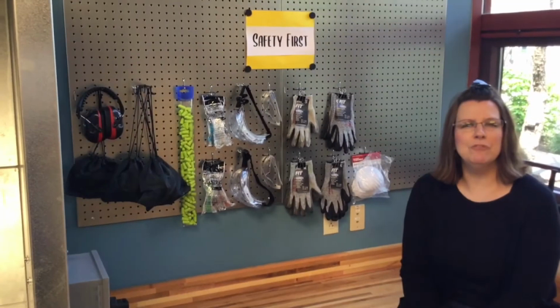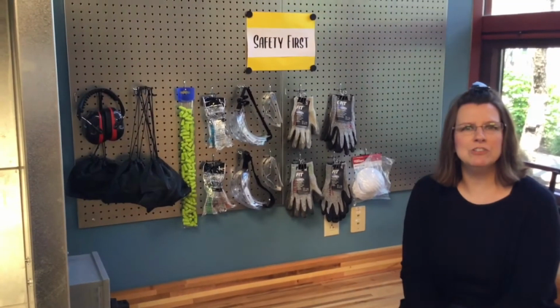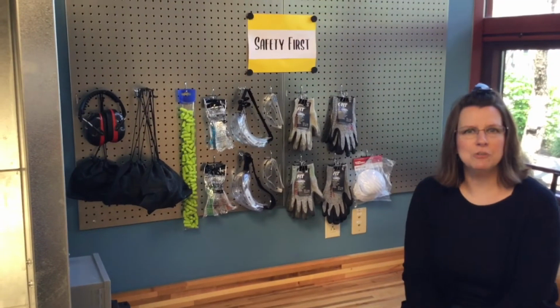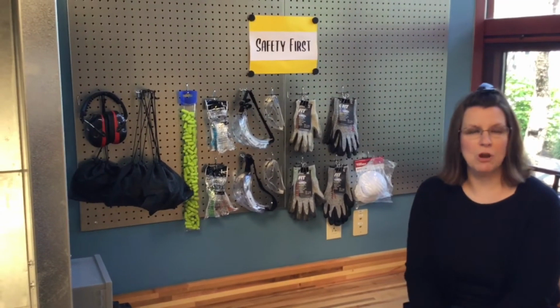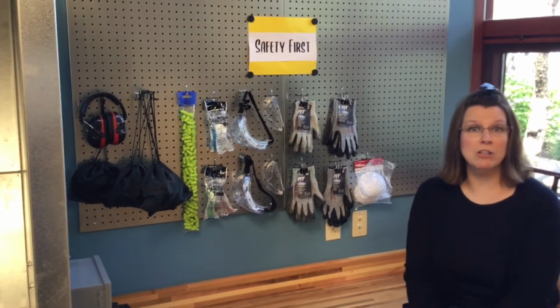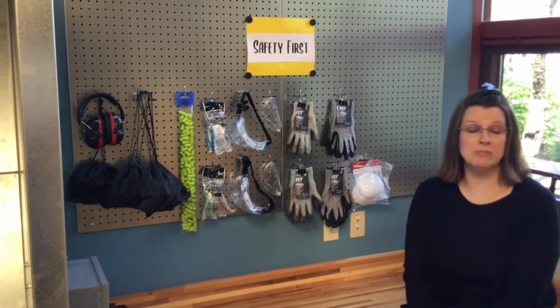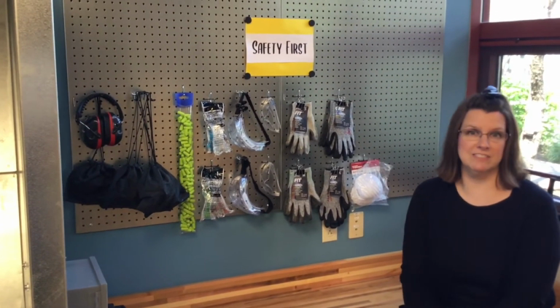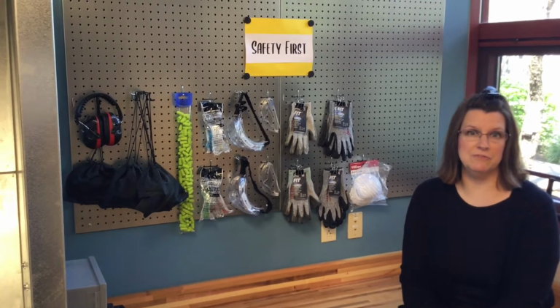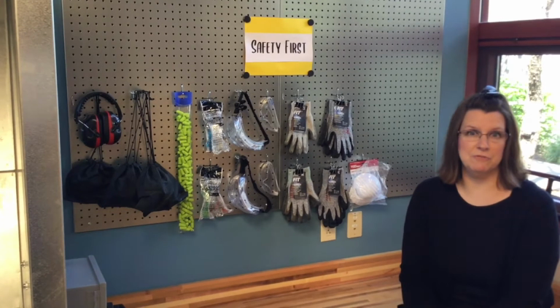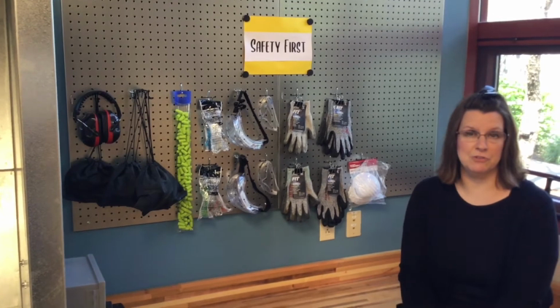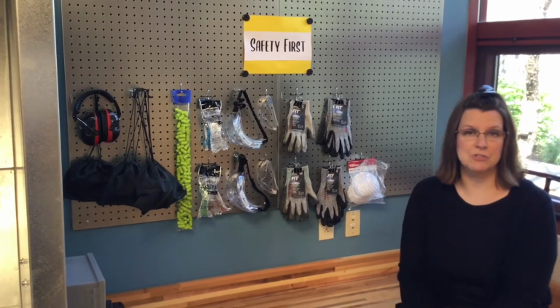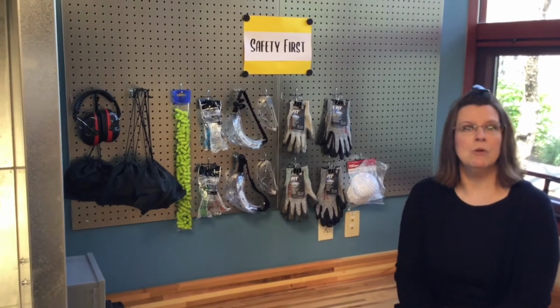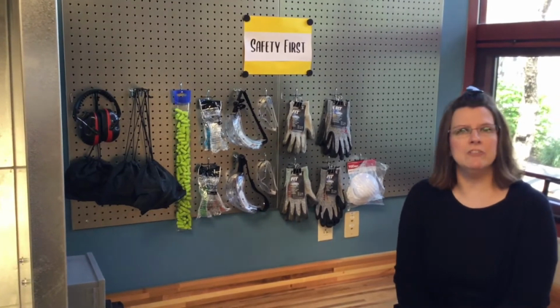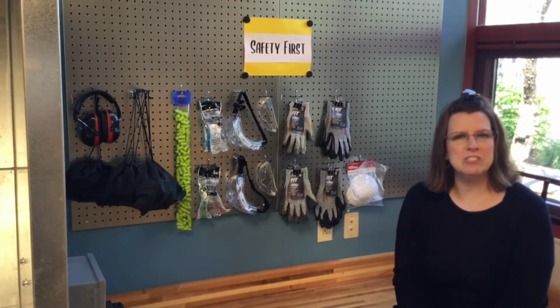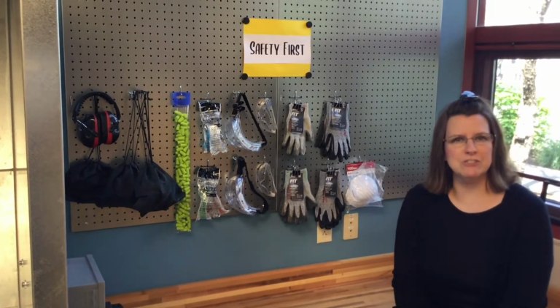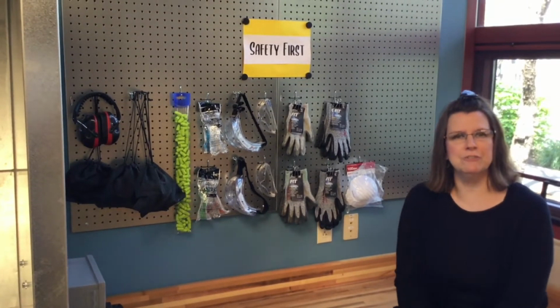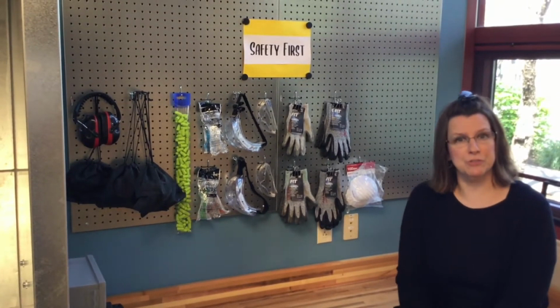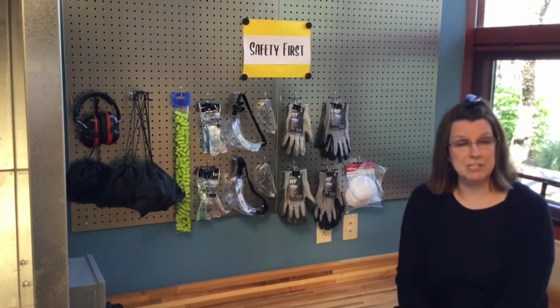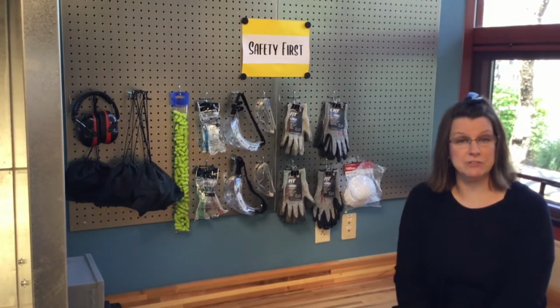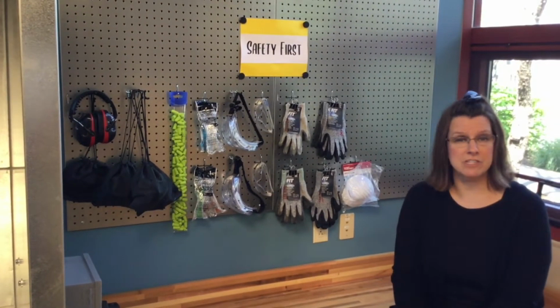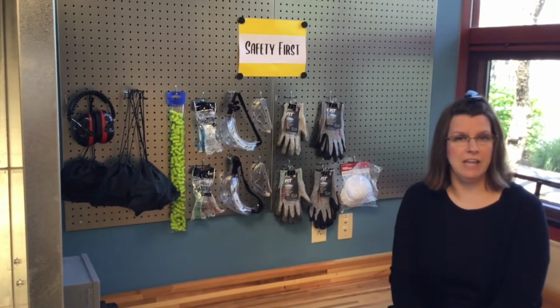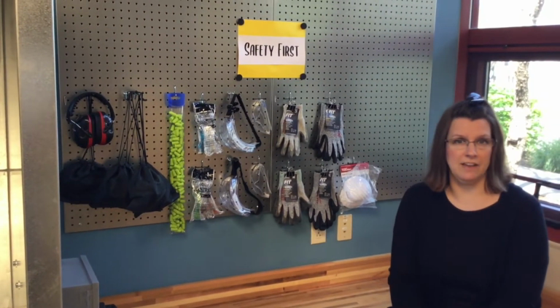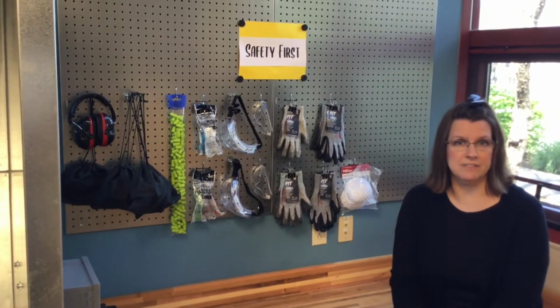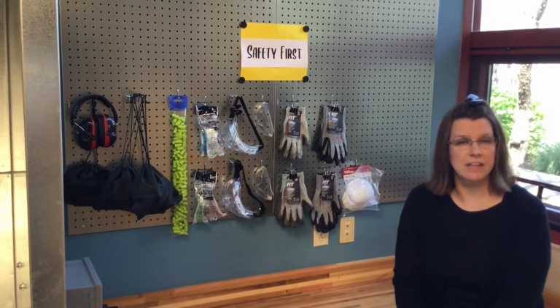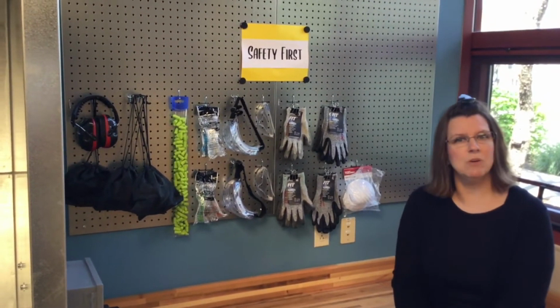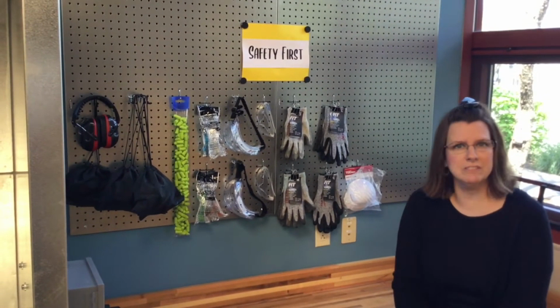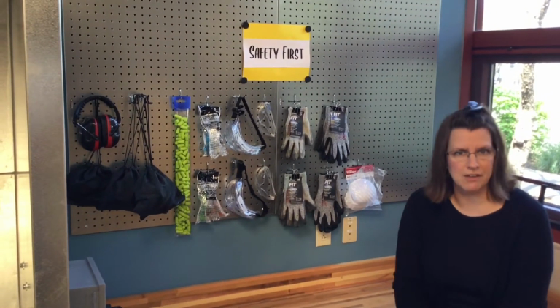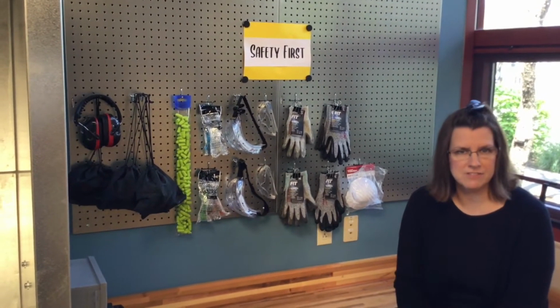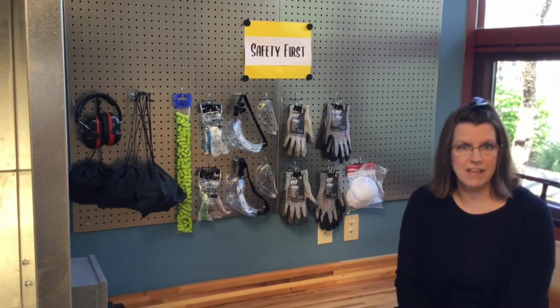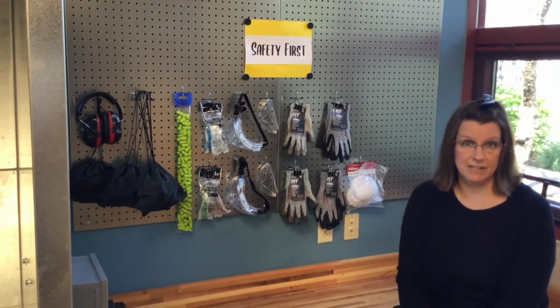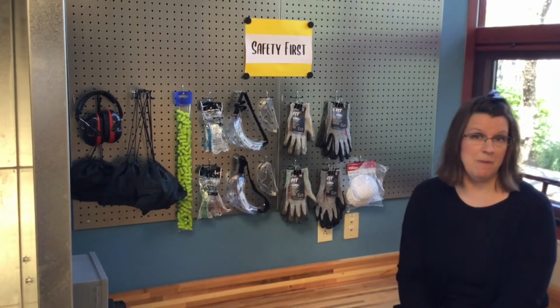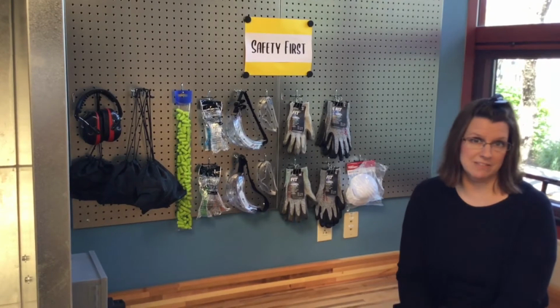In the Forge, we're all about safety first. We have protection for your ears and eyes, as well as gloves and masks.